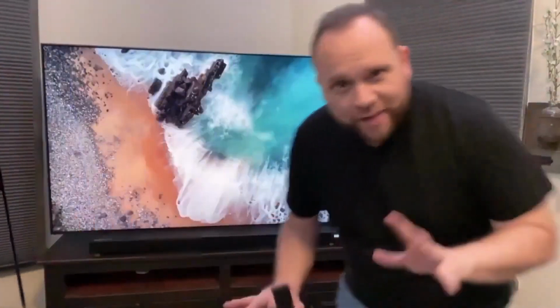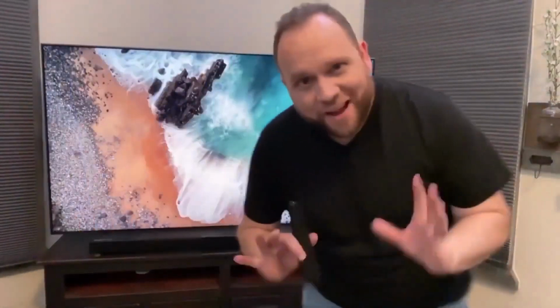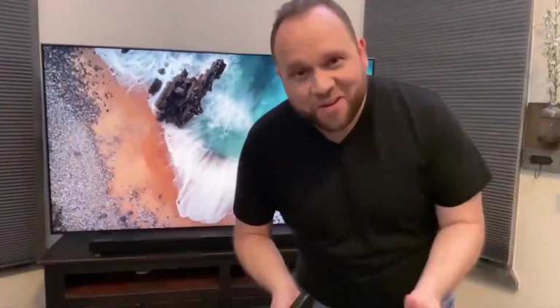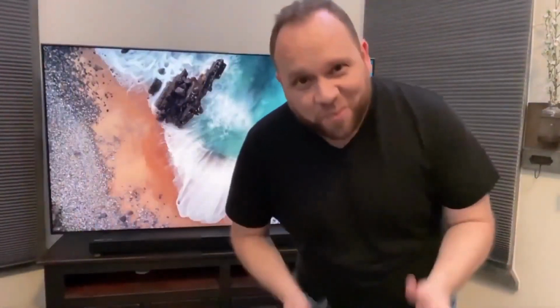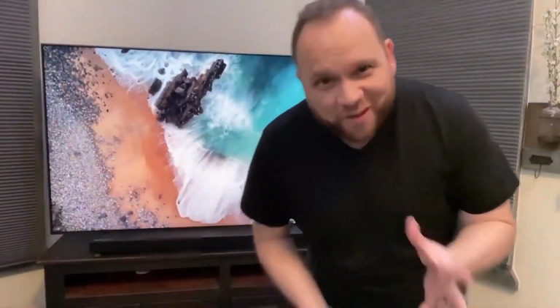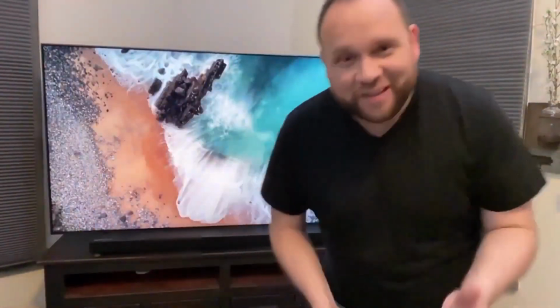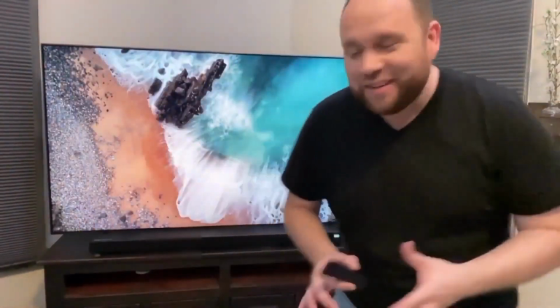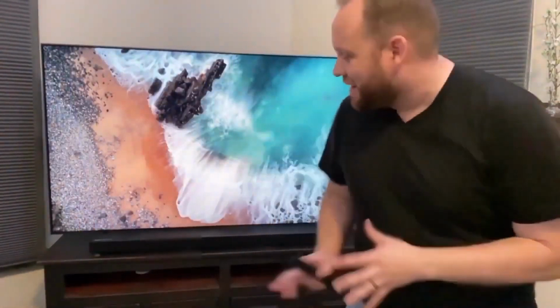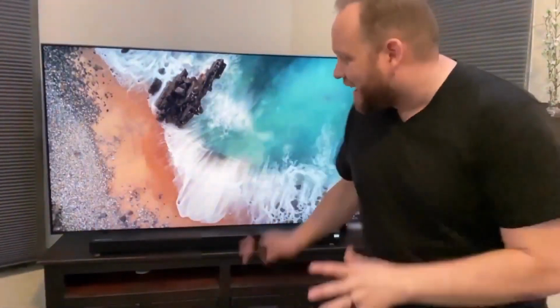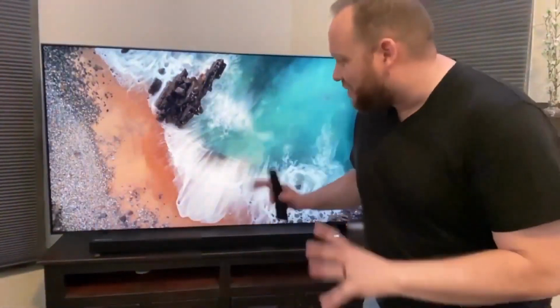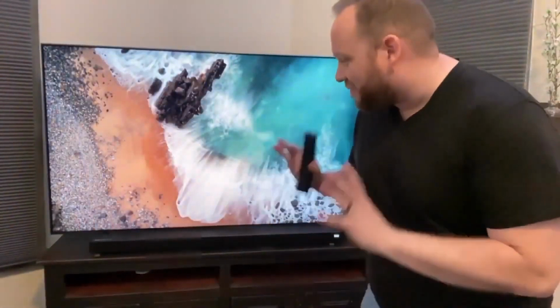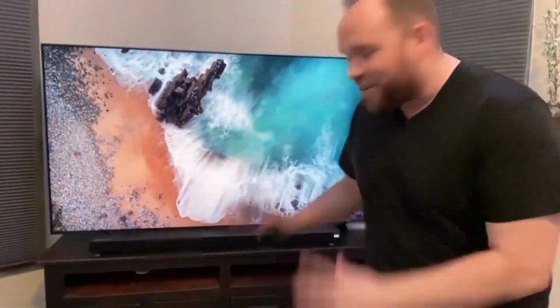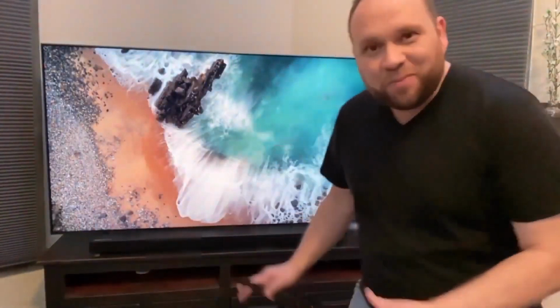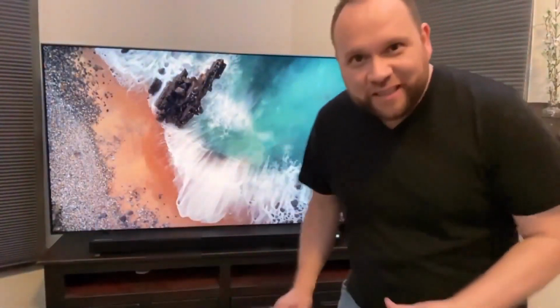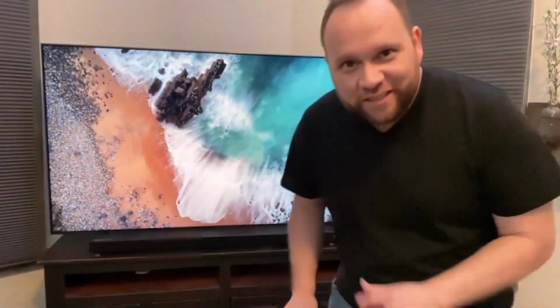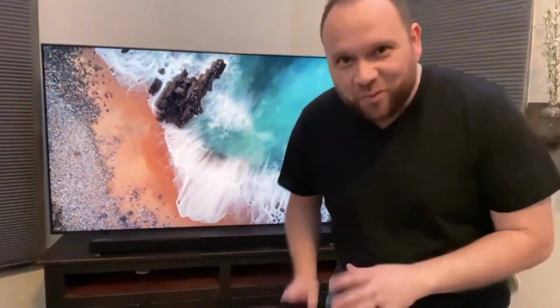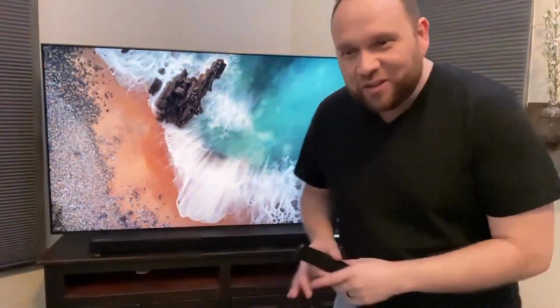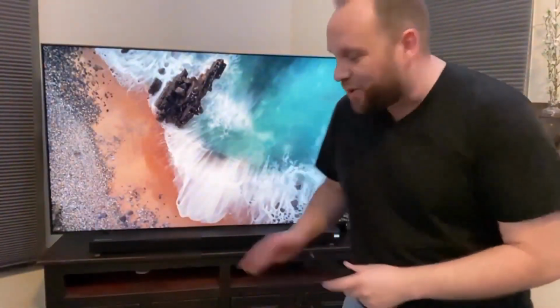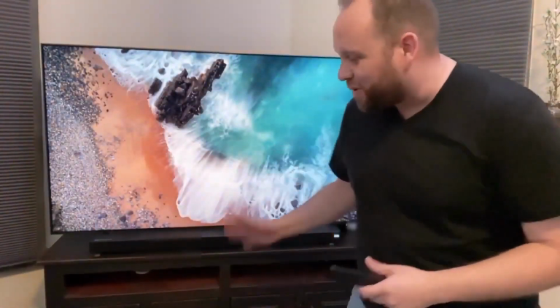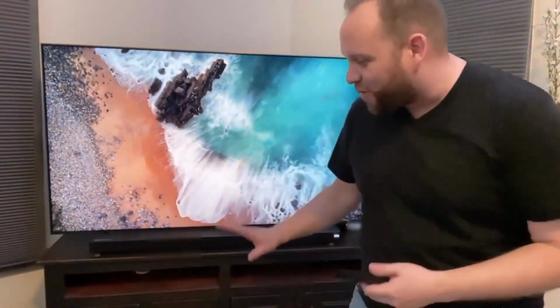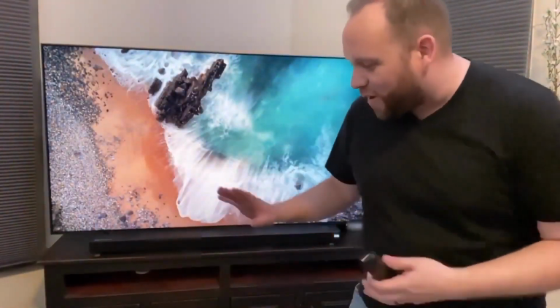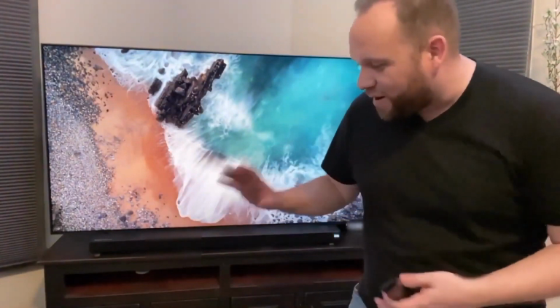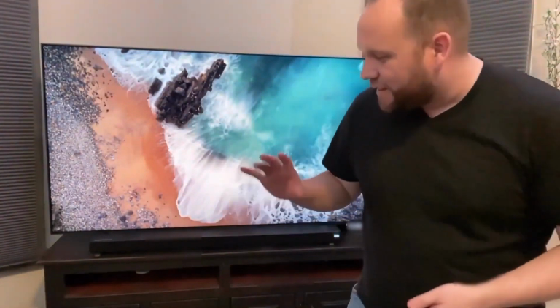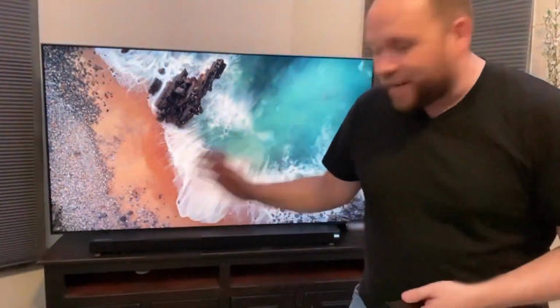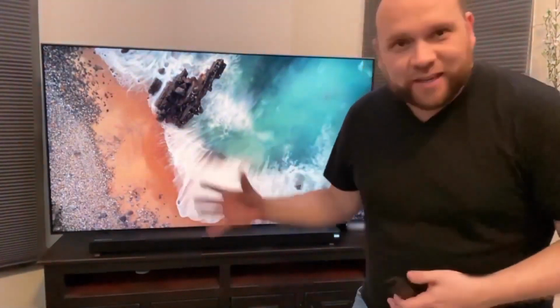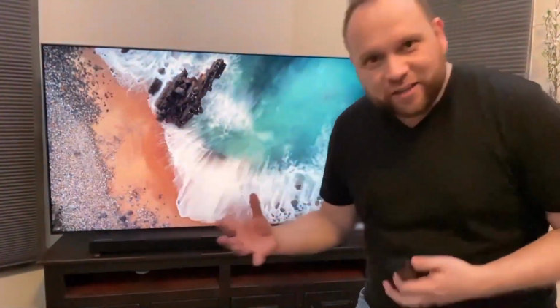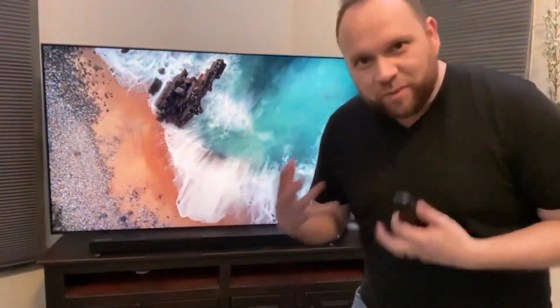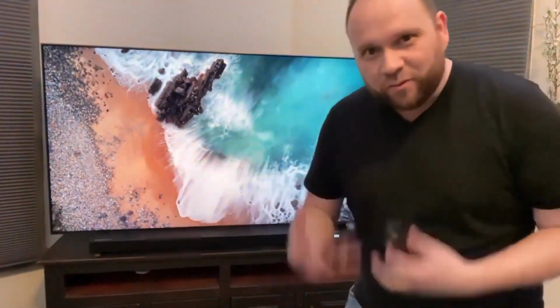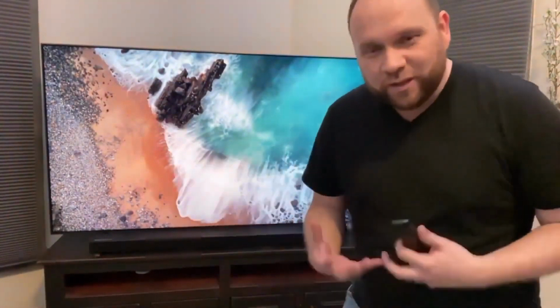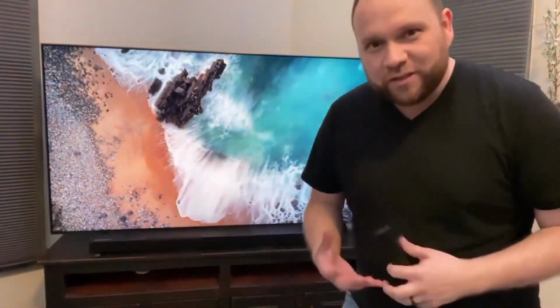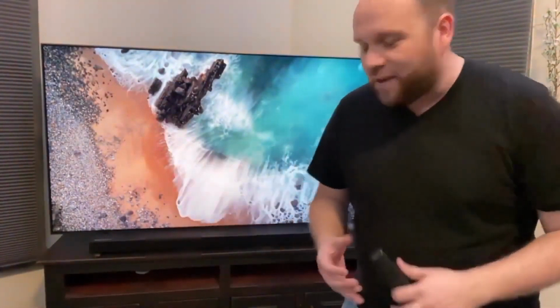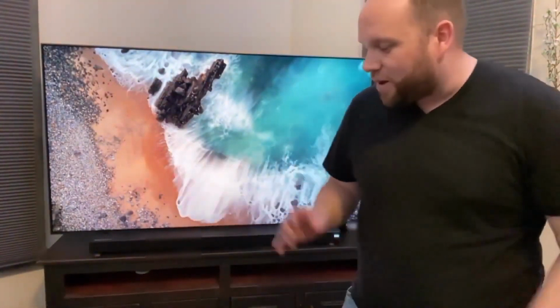That sounded pretty good. I'm very pleased with this purchase so far. Sounds like it's going to be a really good soundbar.